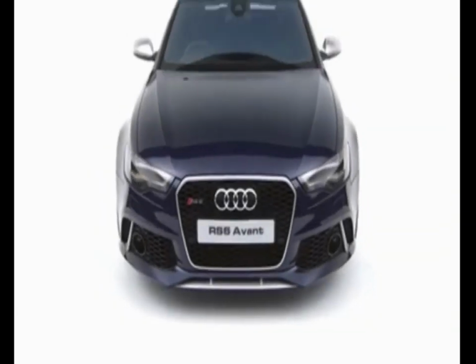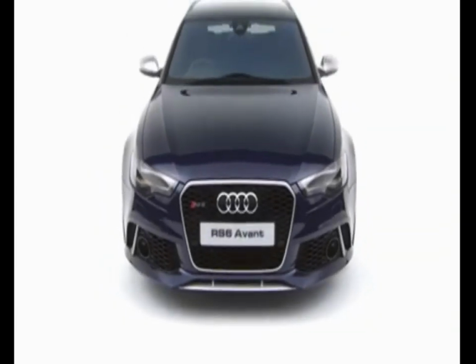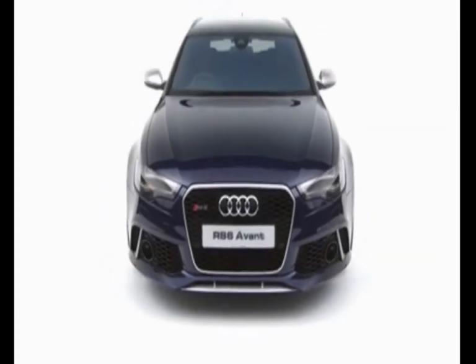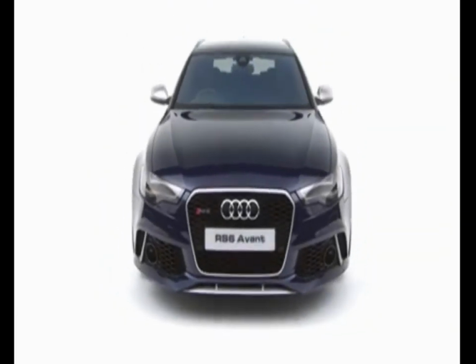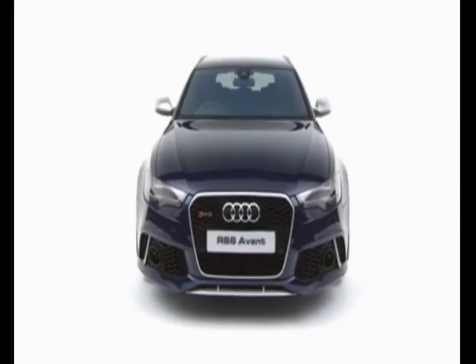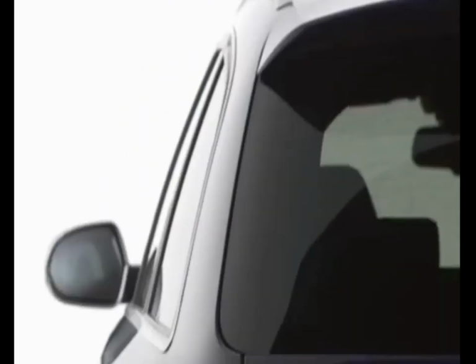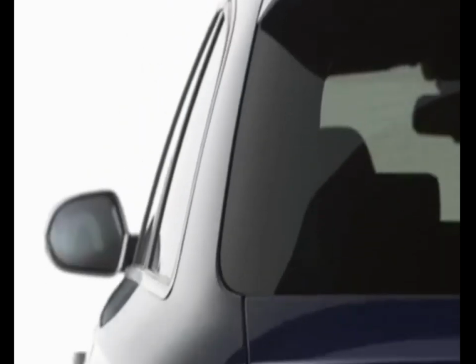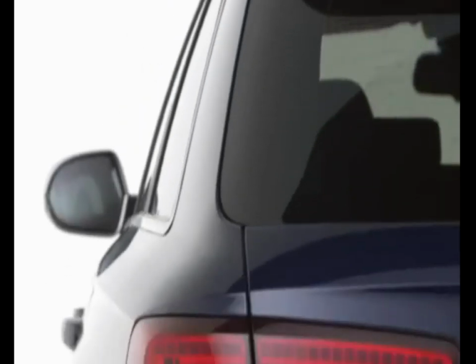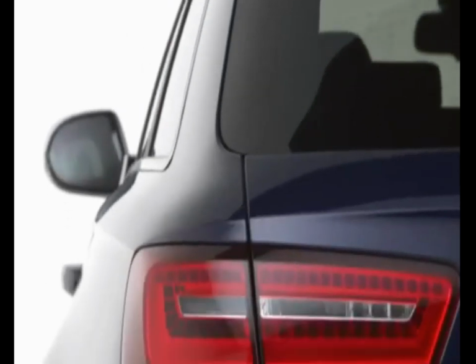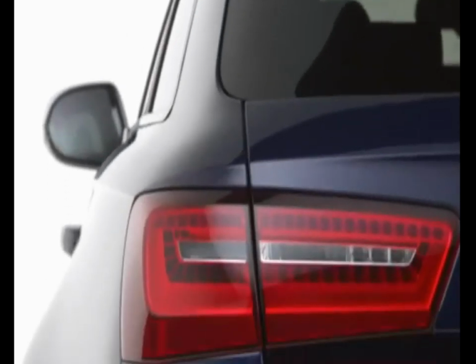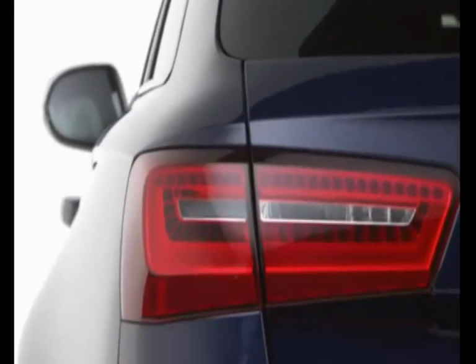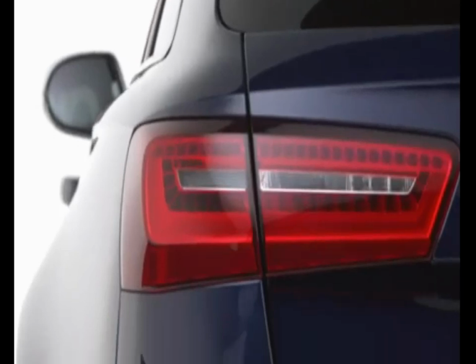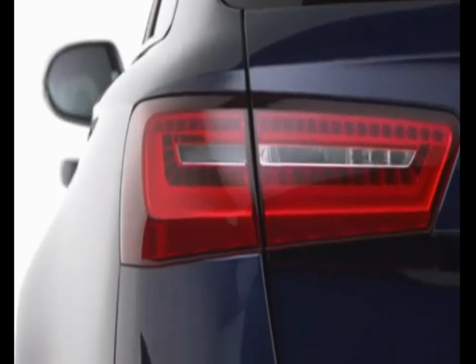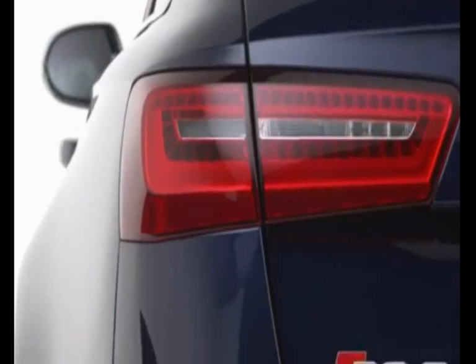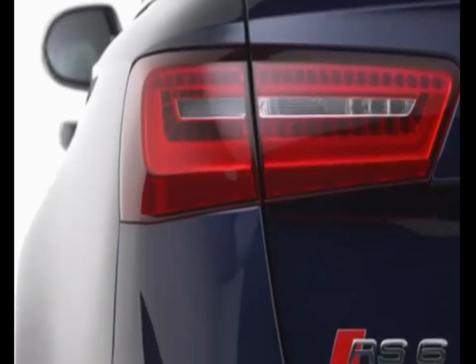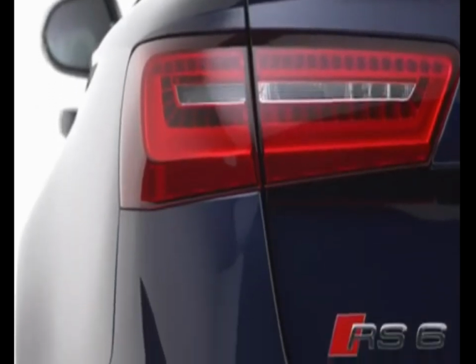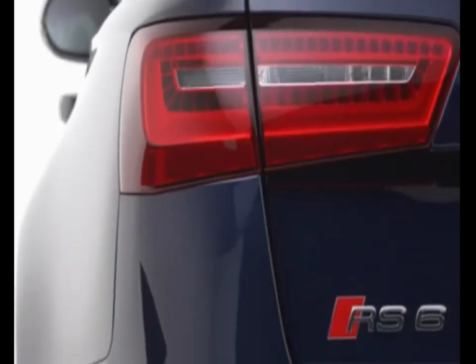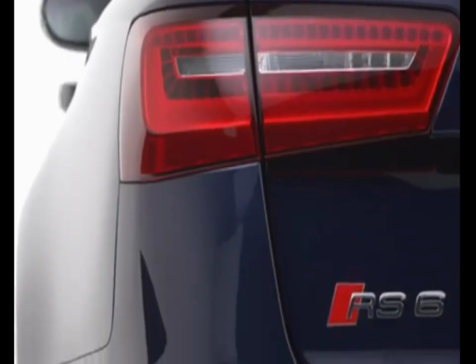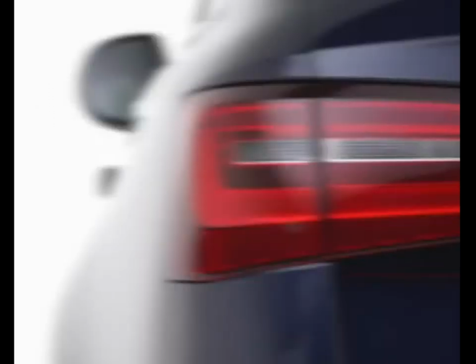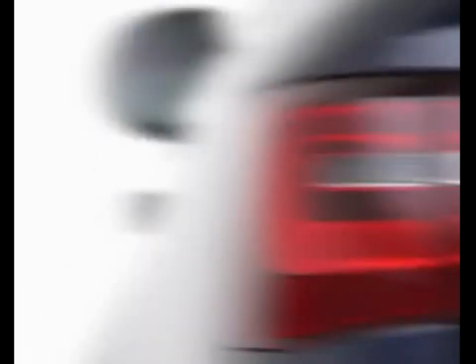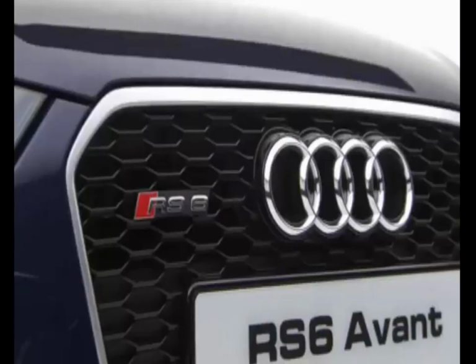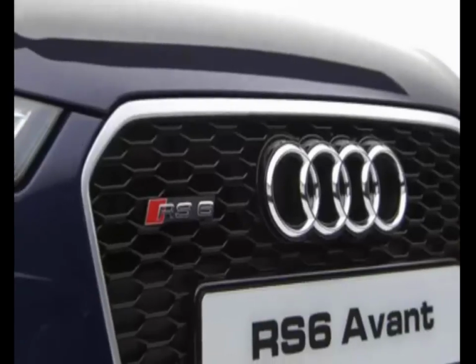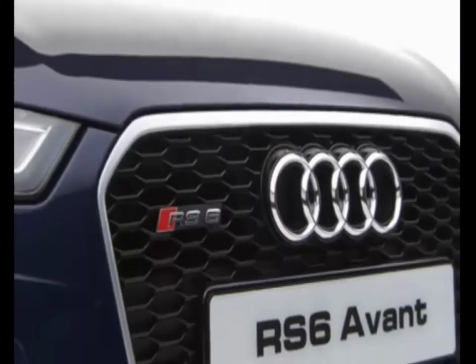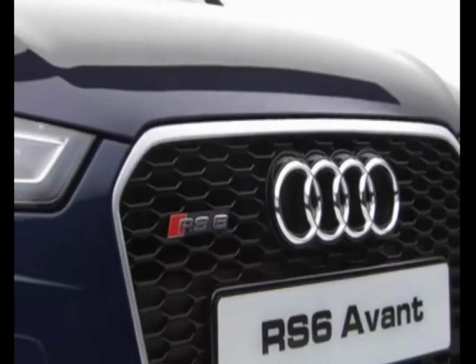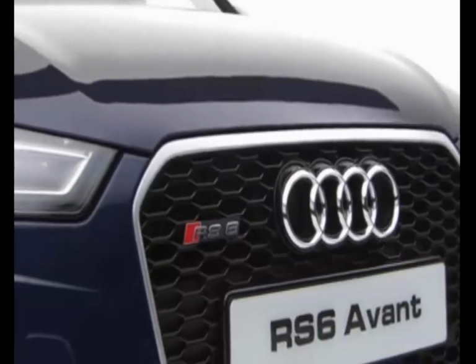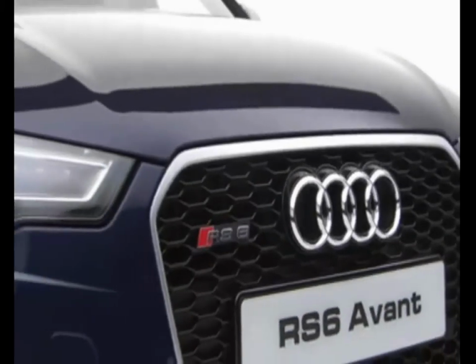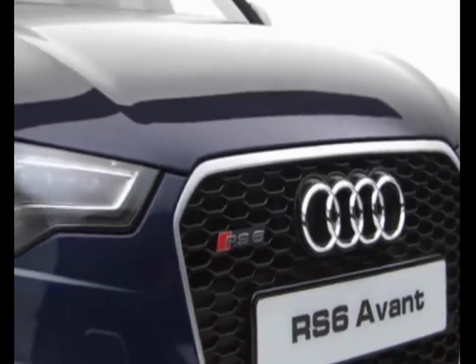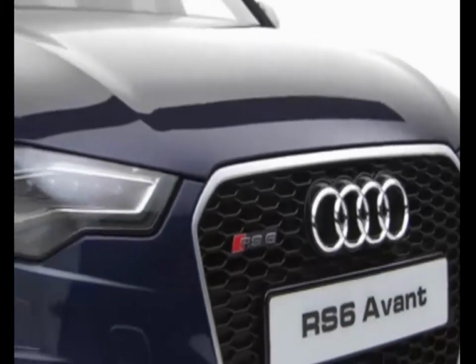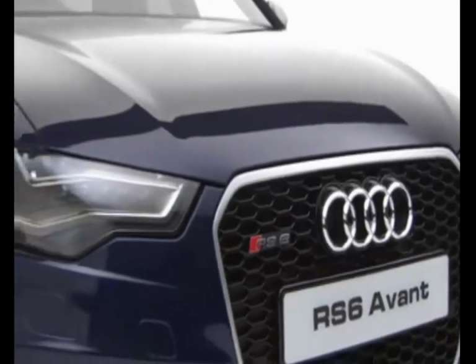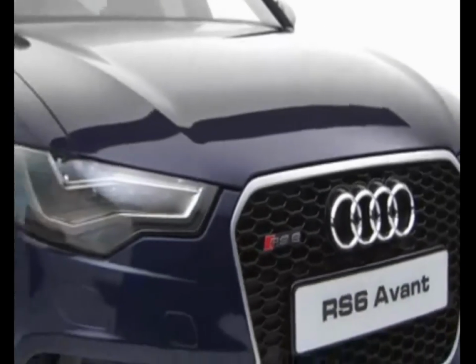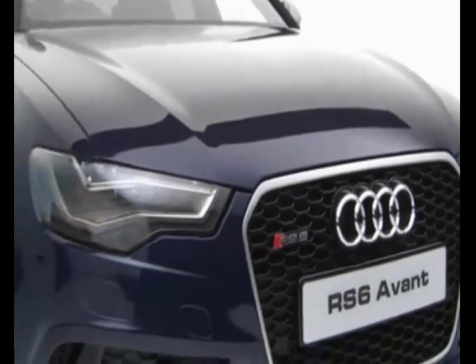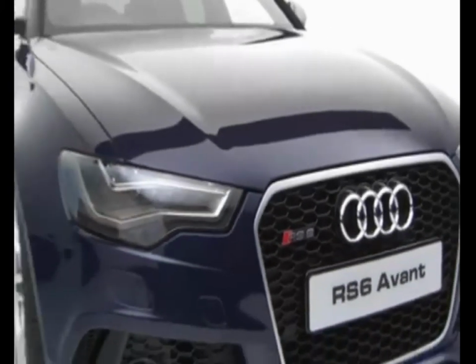The Audi RS6 Avant. Vorsprung durch Technik.